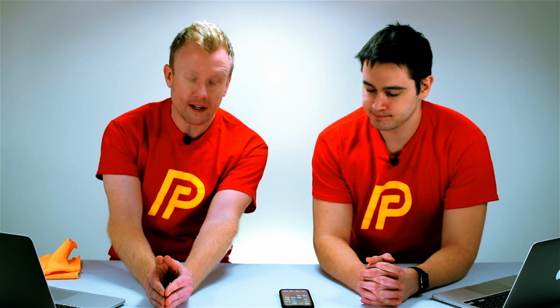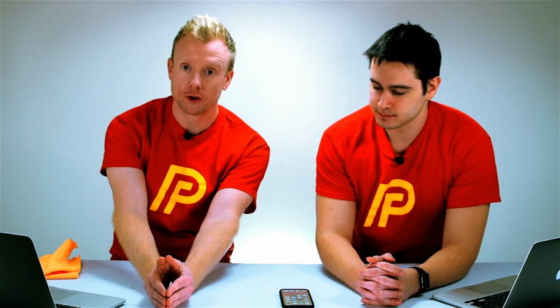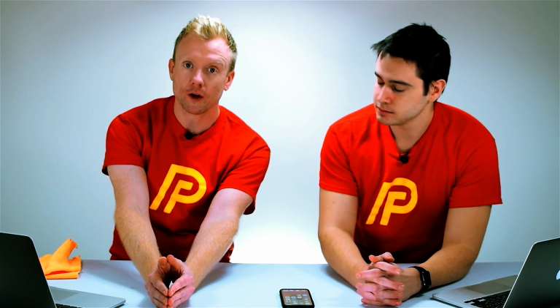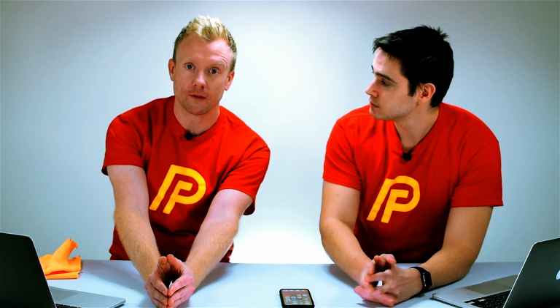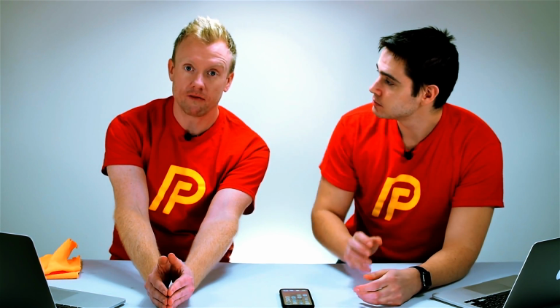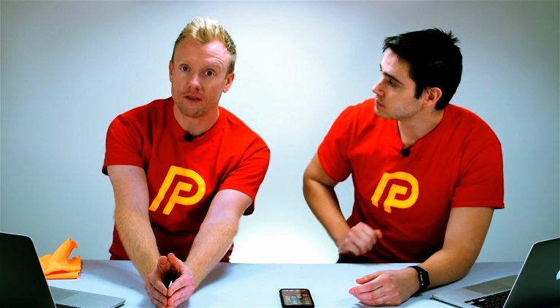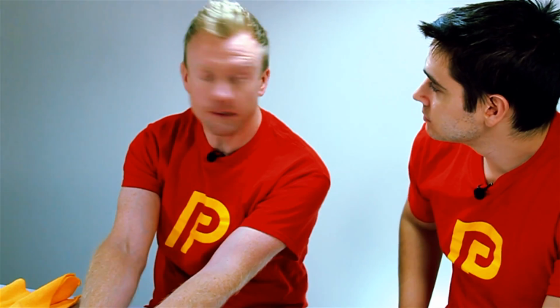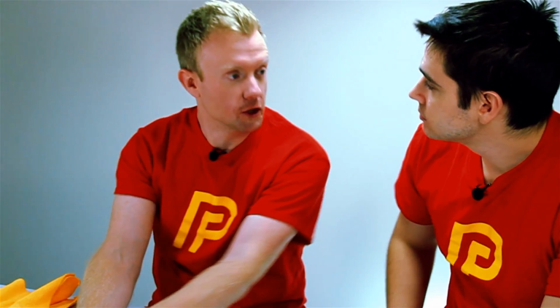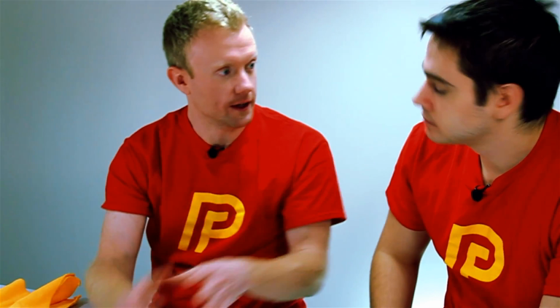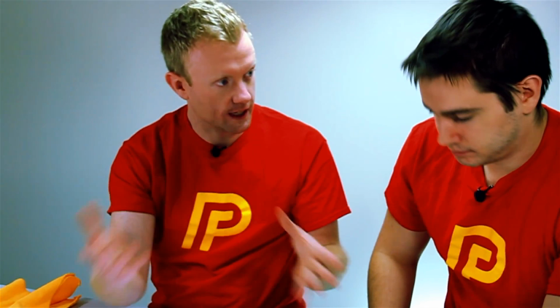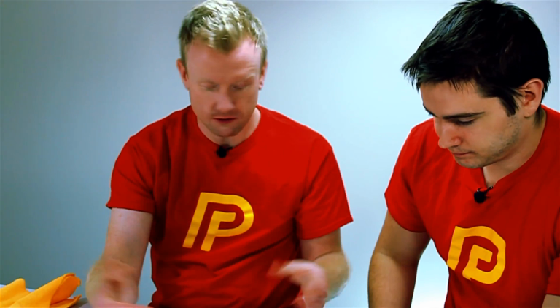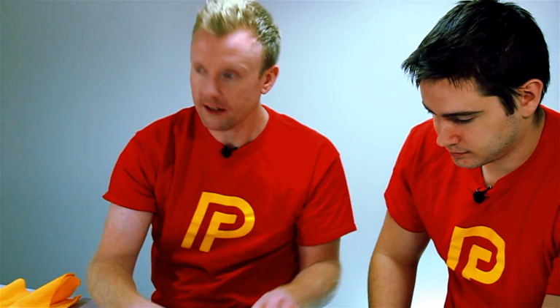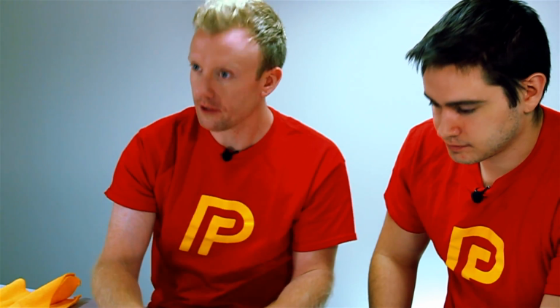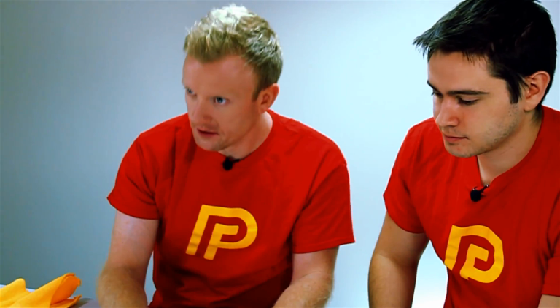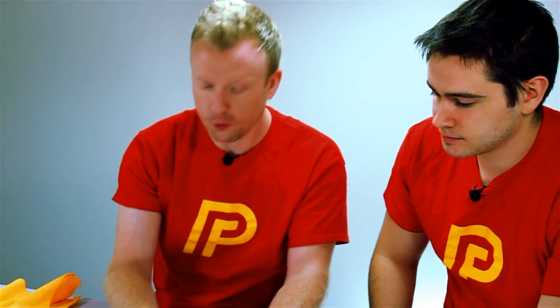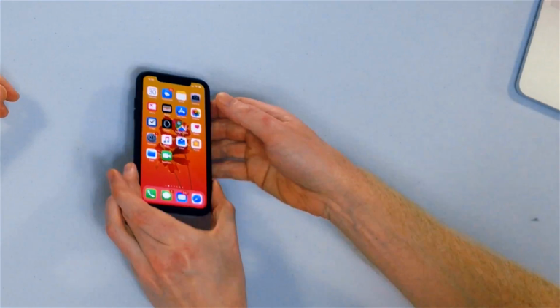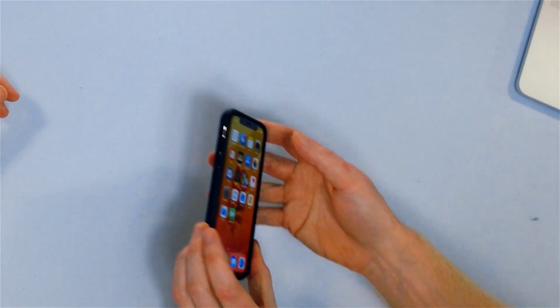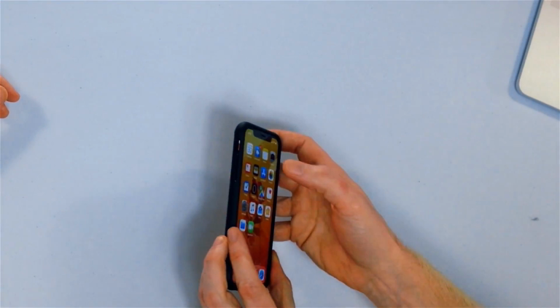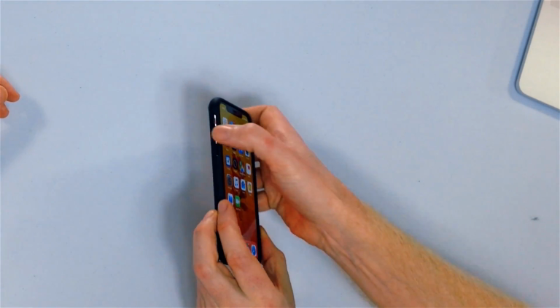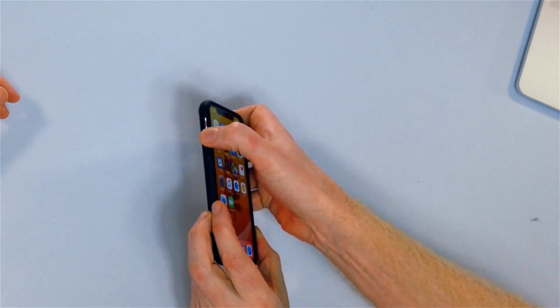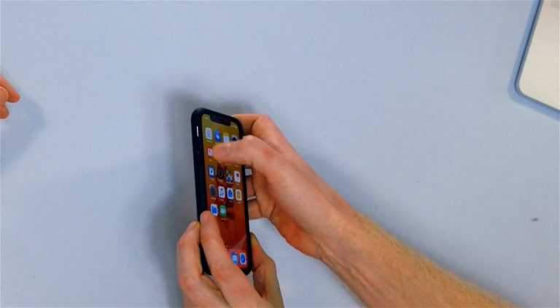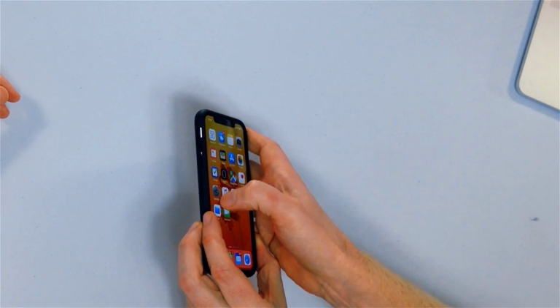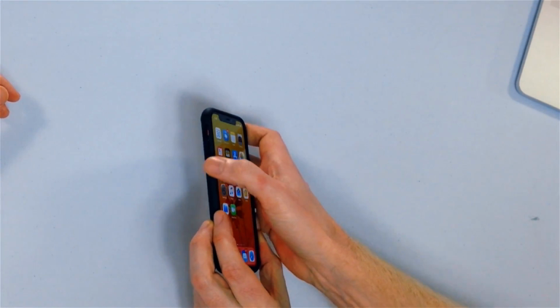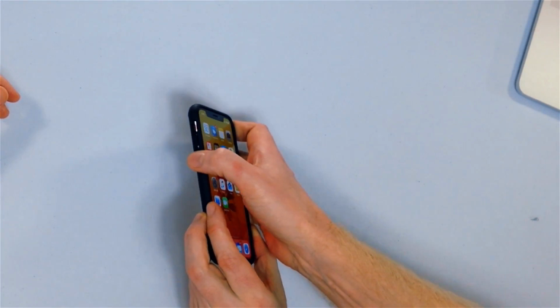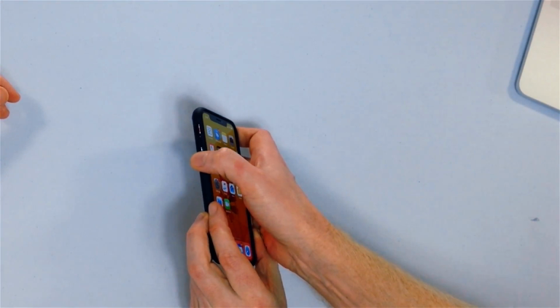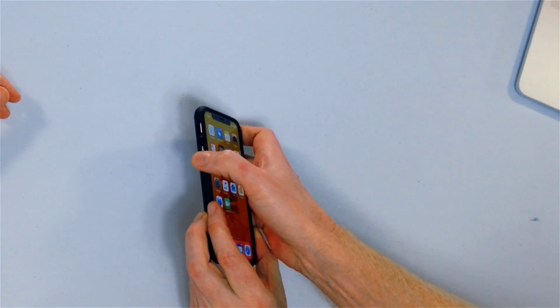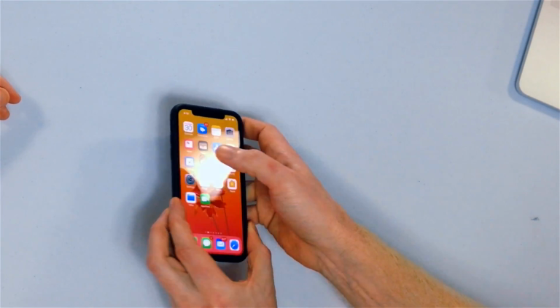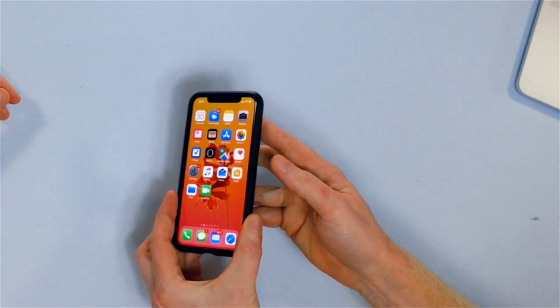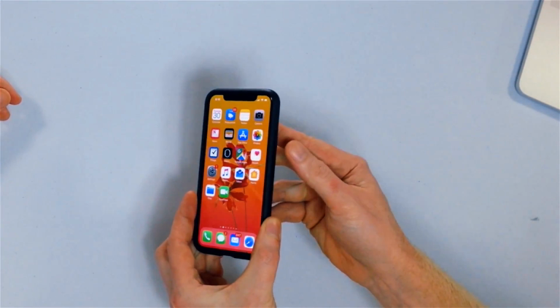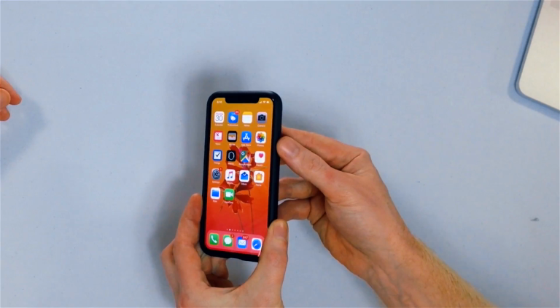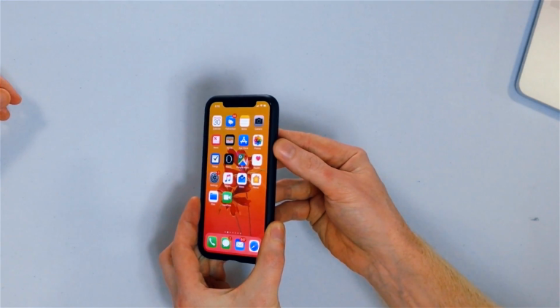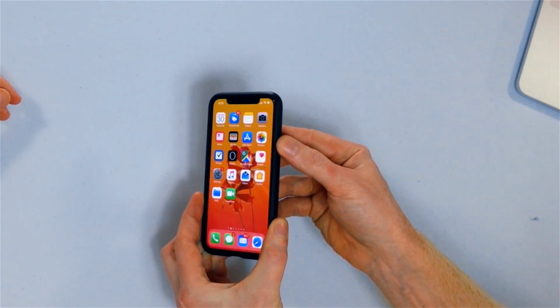We're going to involve every single button on the iPhone X for this process: the volume up button, the volume down button, and the side button.